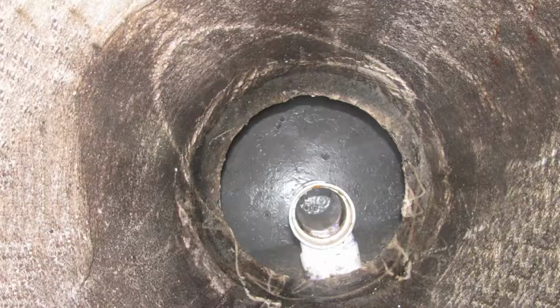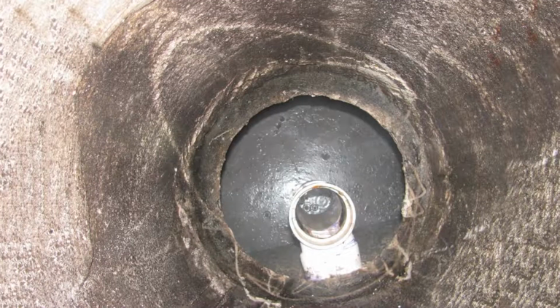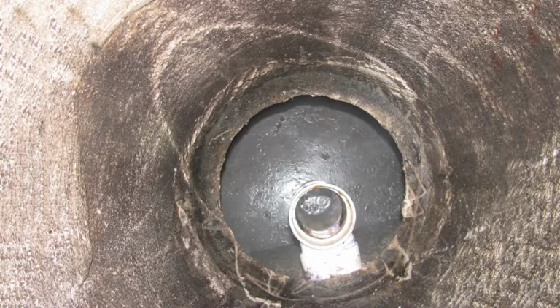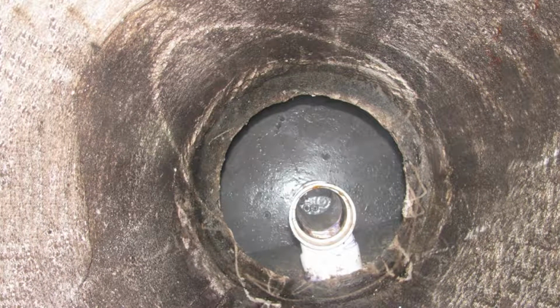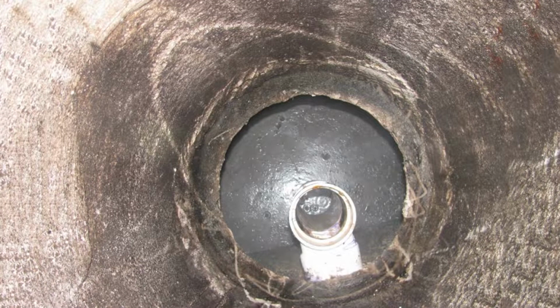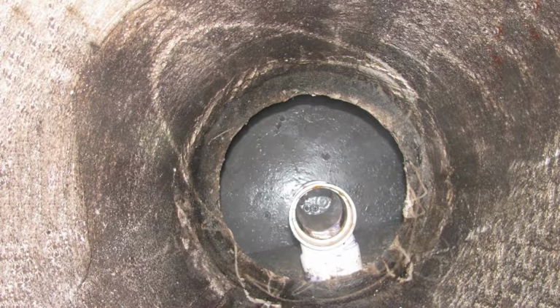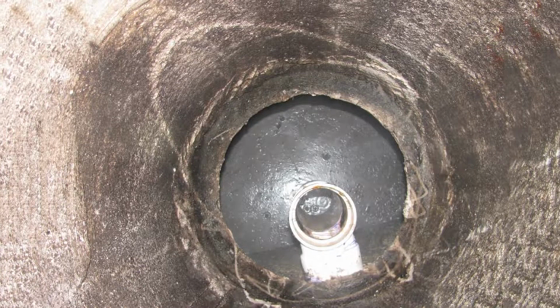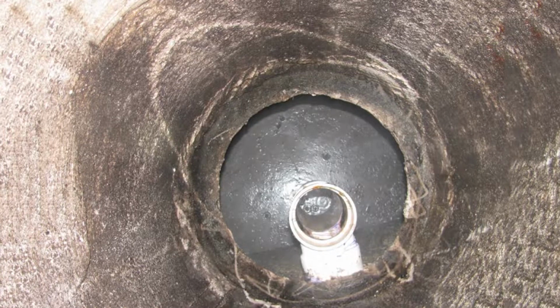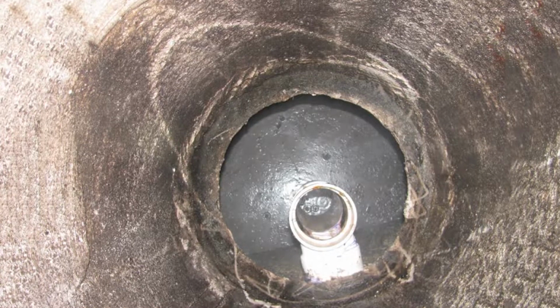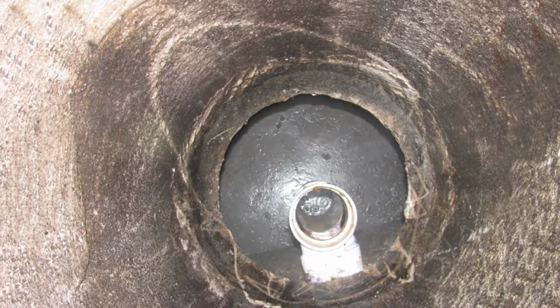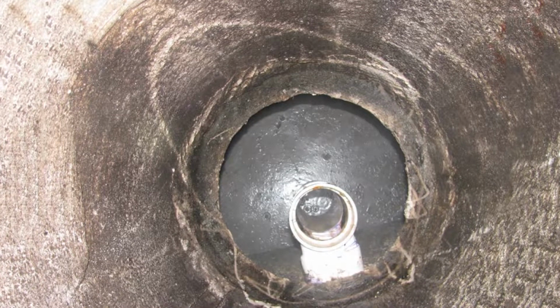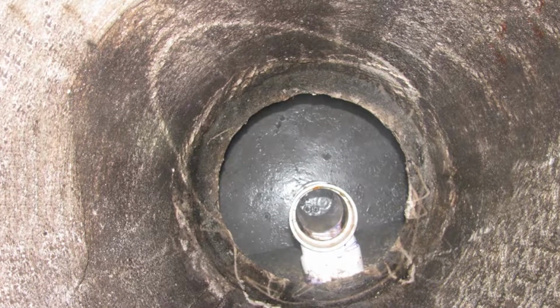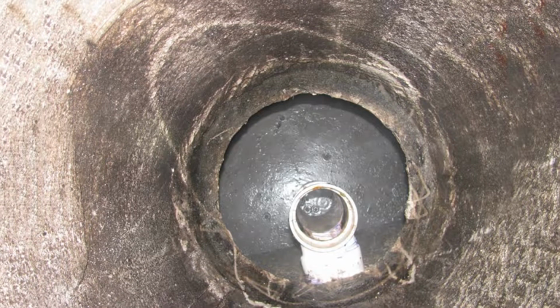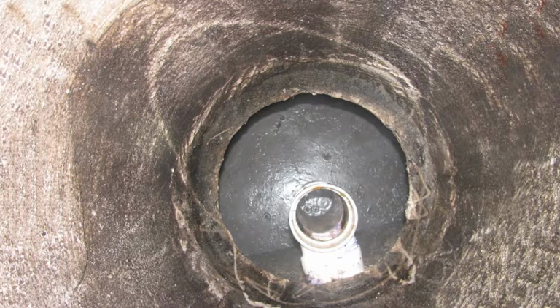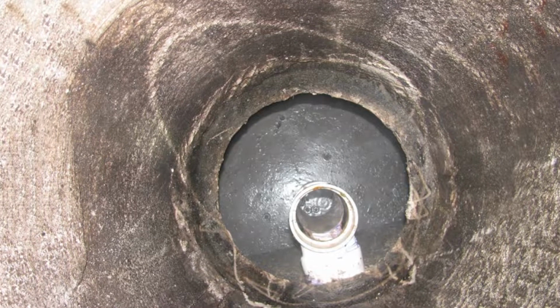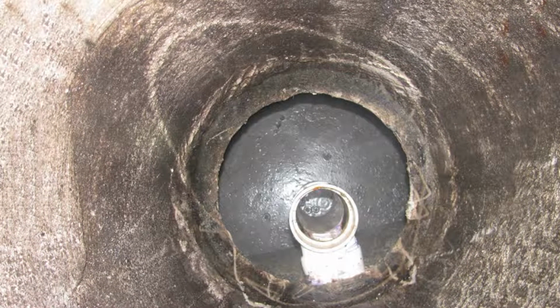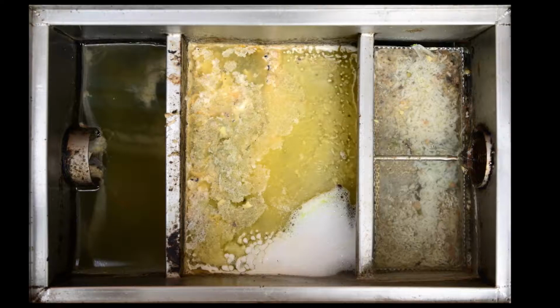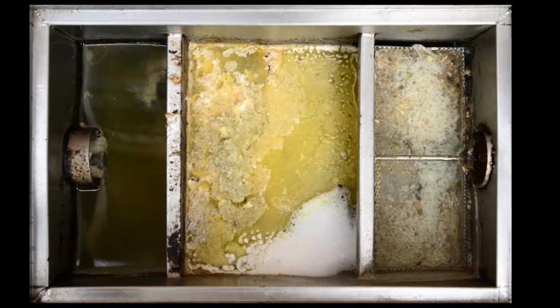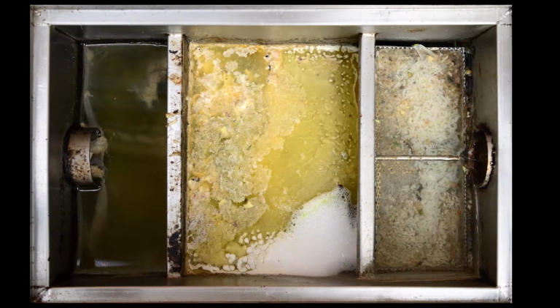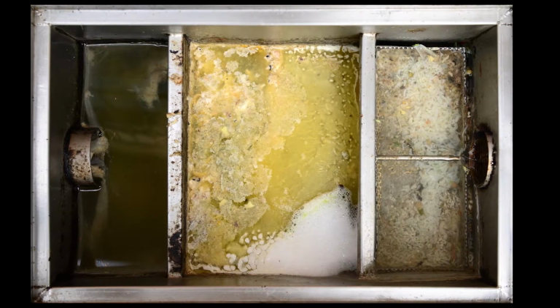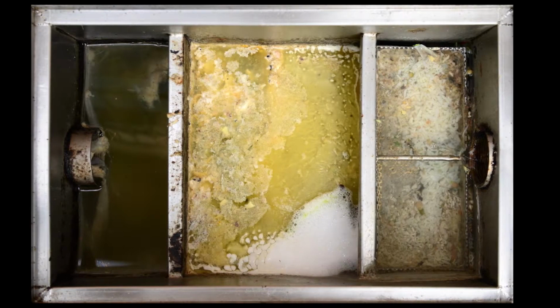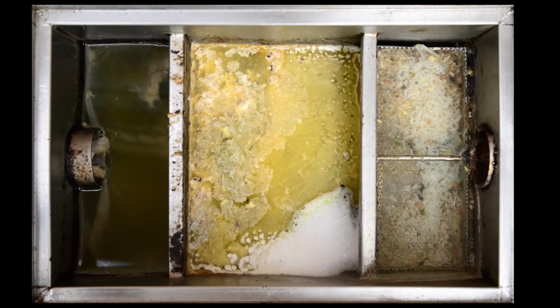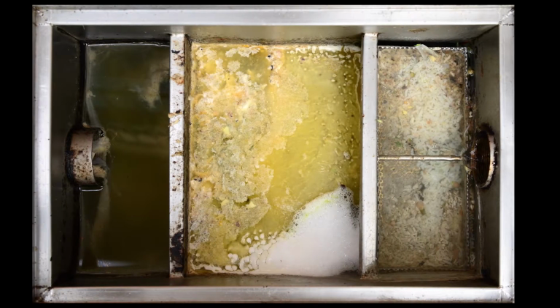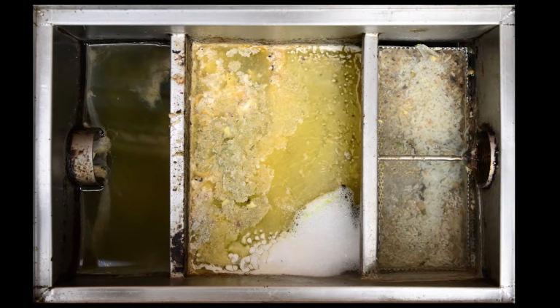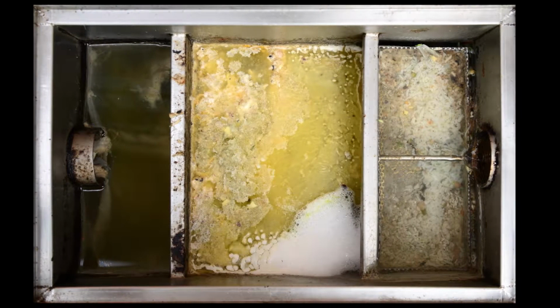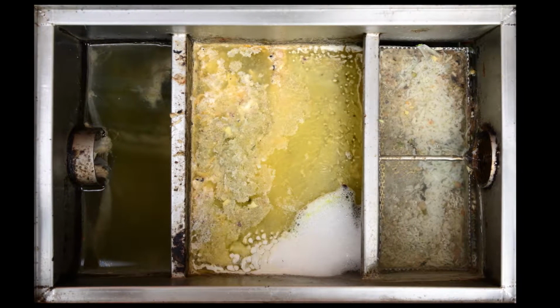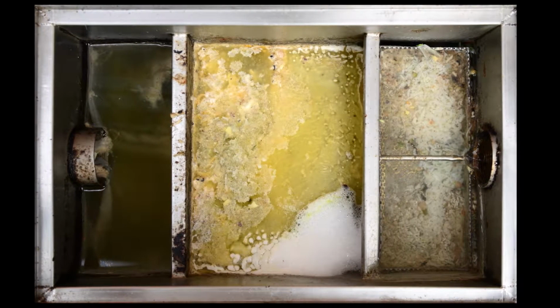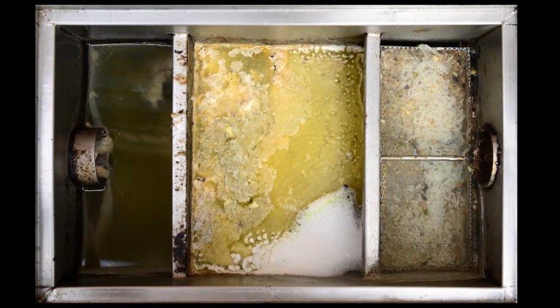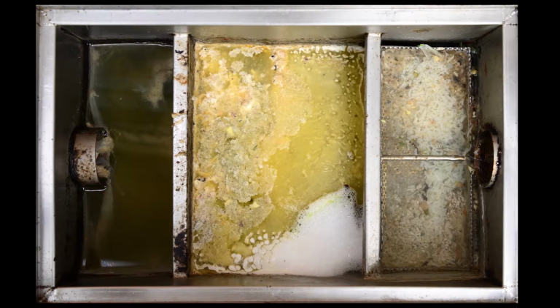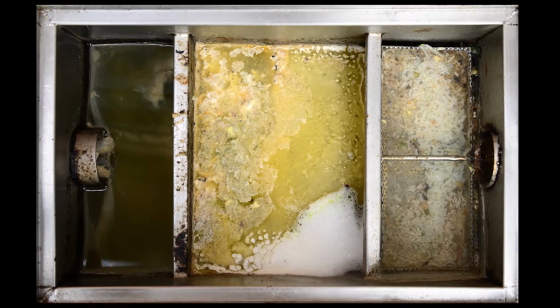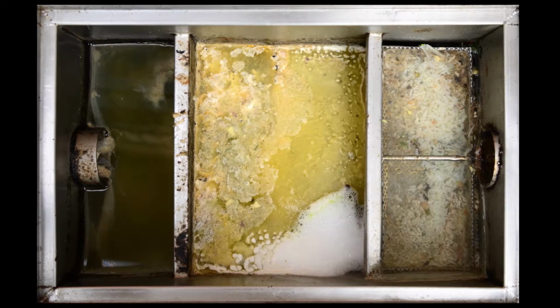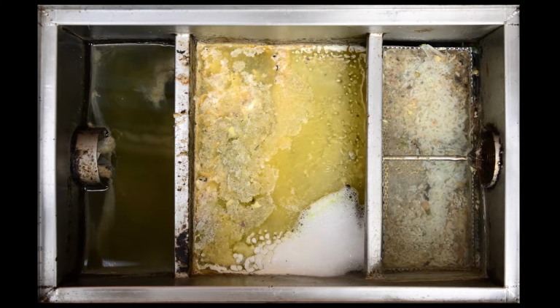Traditional grease traps are highly inefficient, require regular cleaning and are prone to rodent infestation.